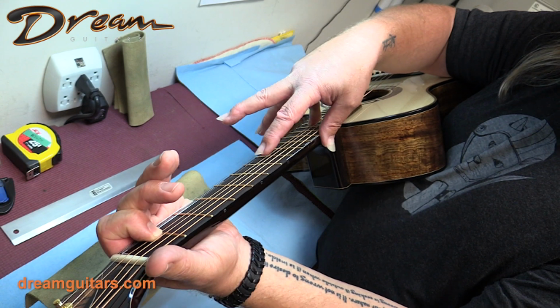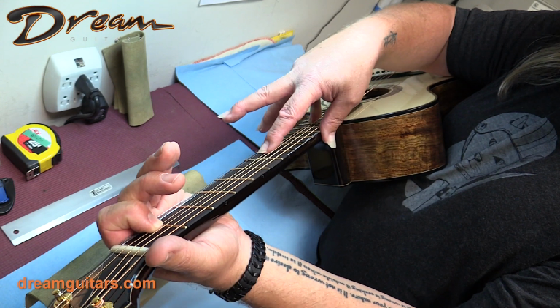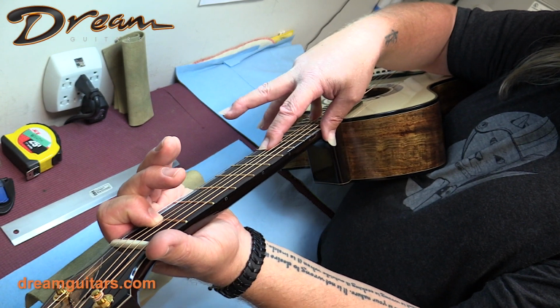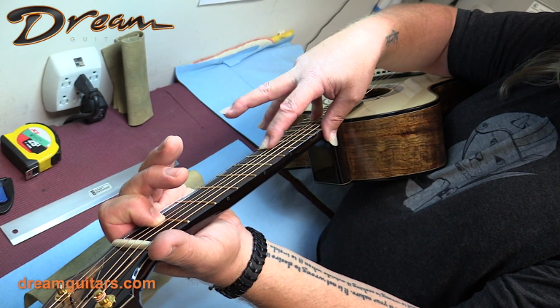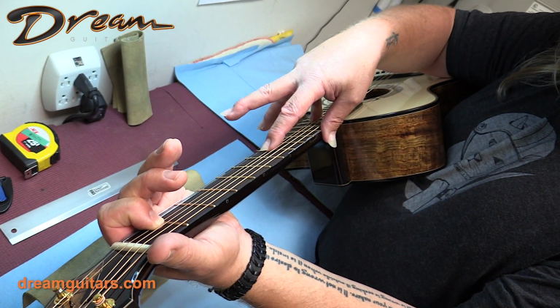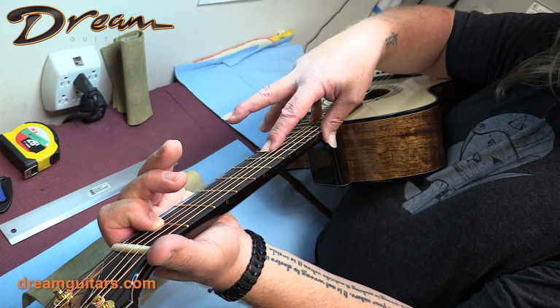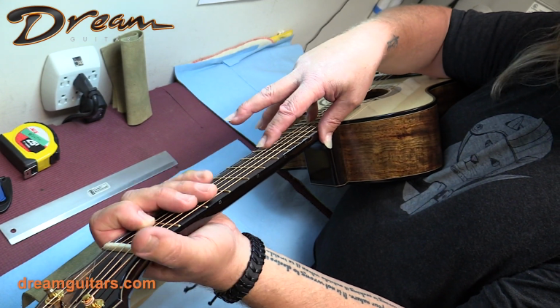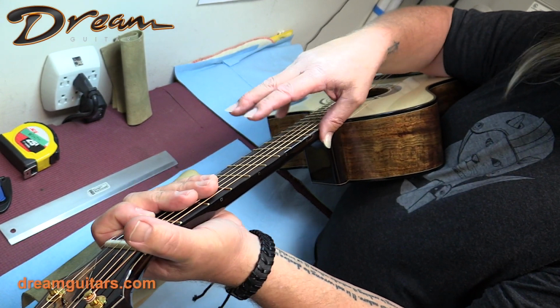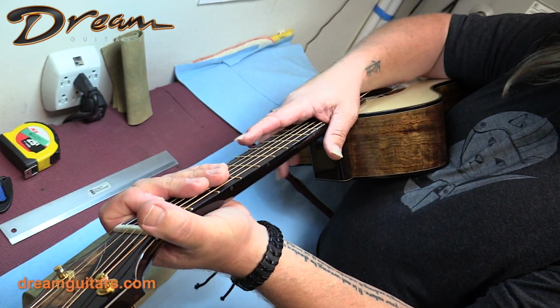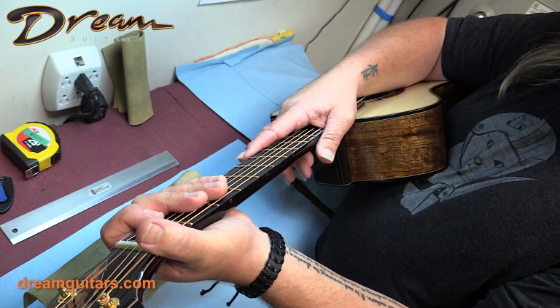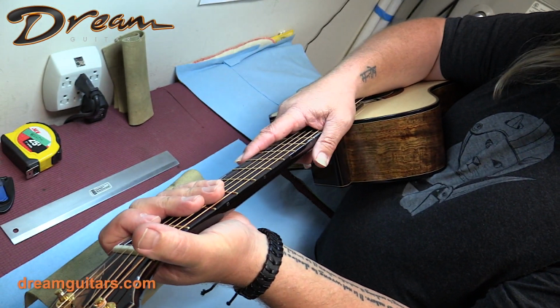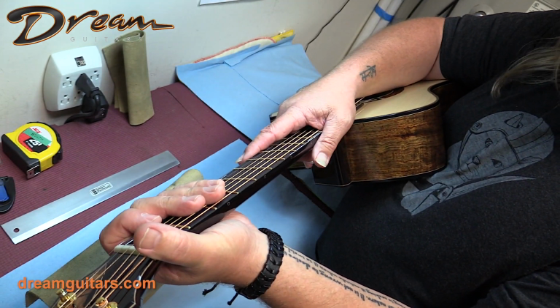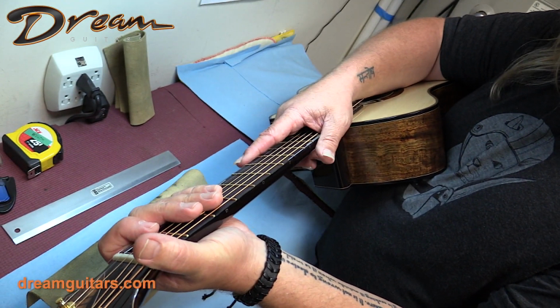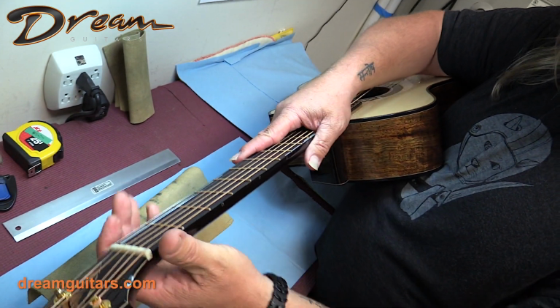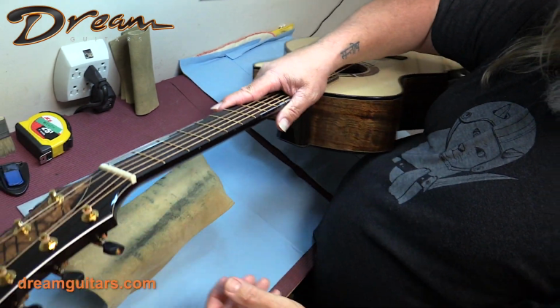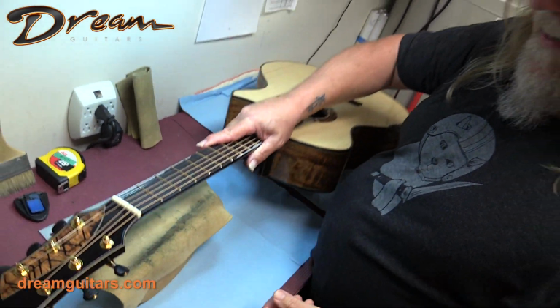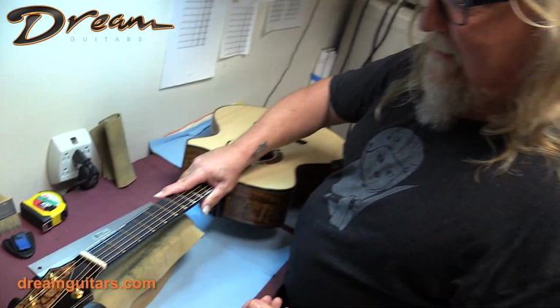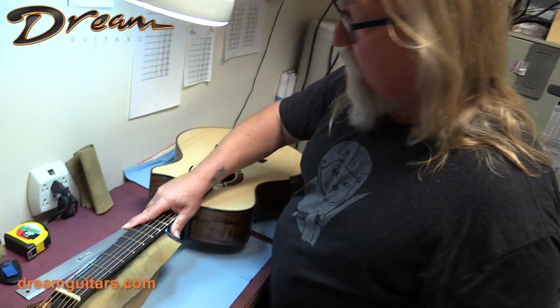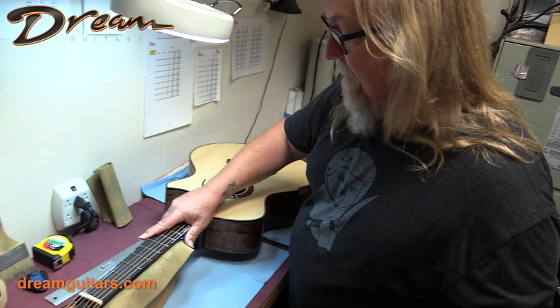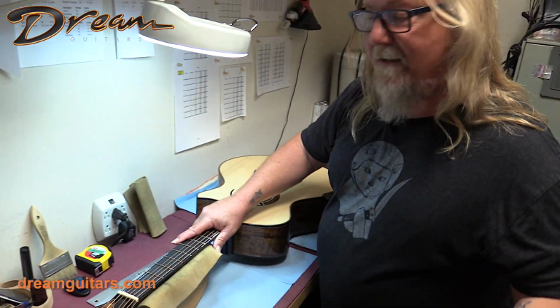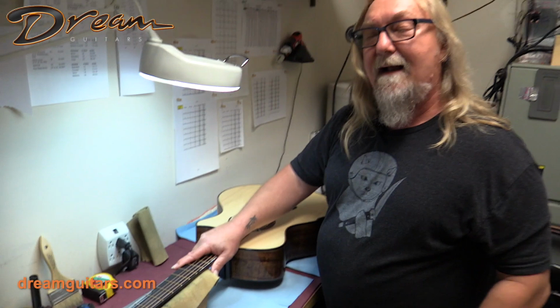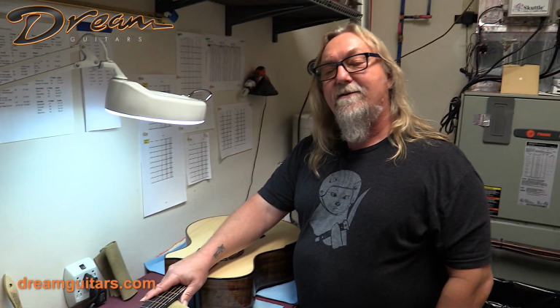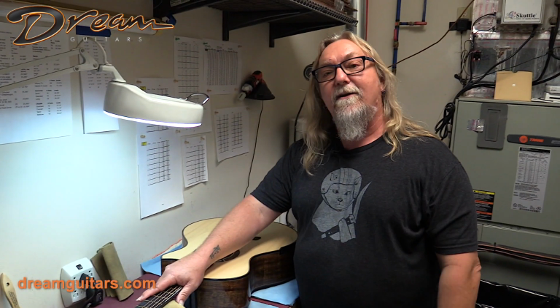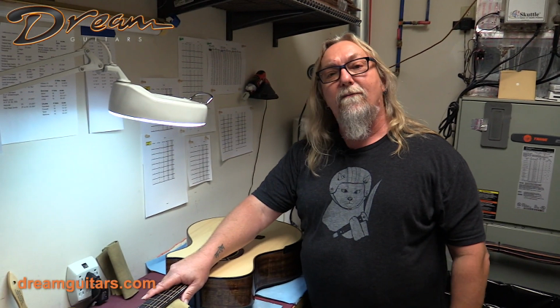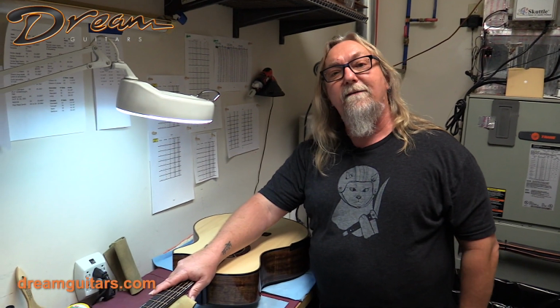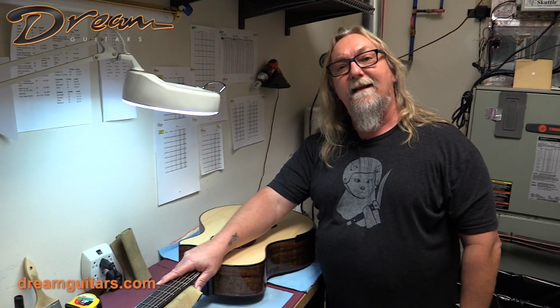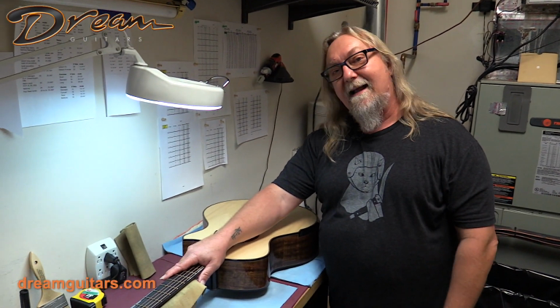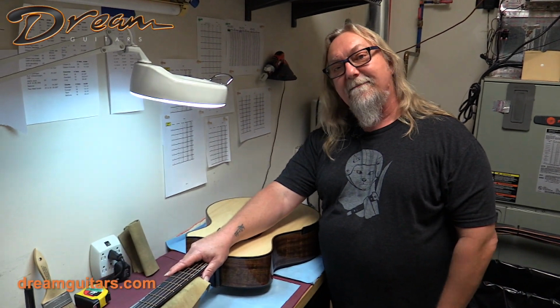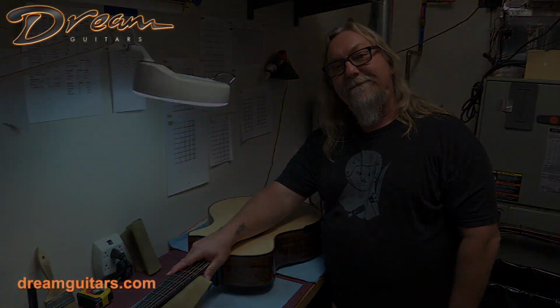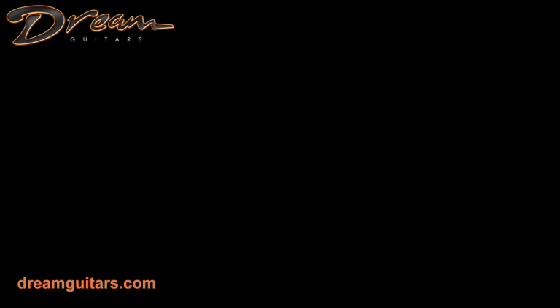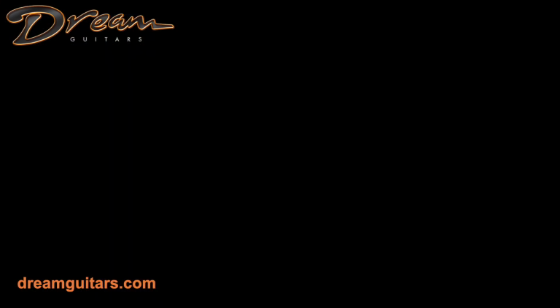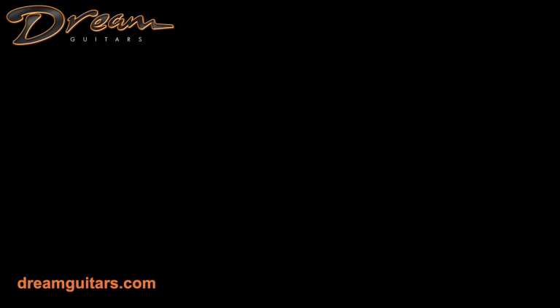If the string is laying on the frets, you're going to hear buzzing. And that's it — a quick tech tip on how to check your own relief in the neck.